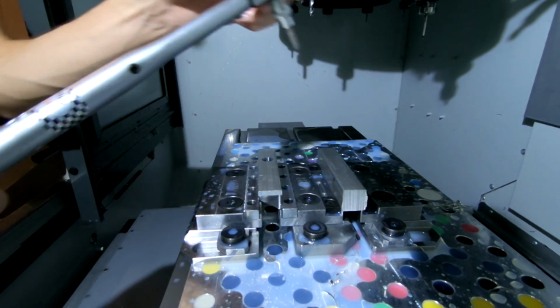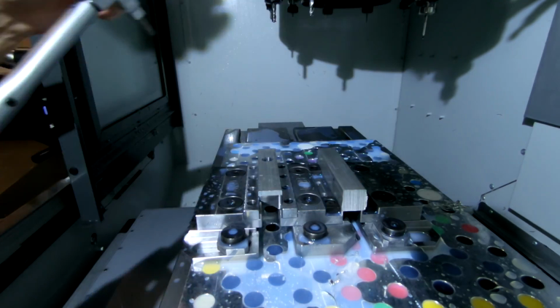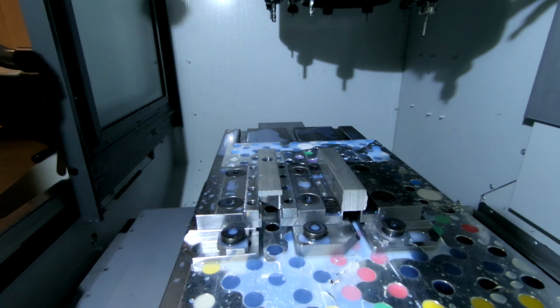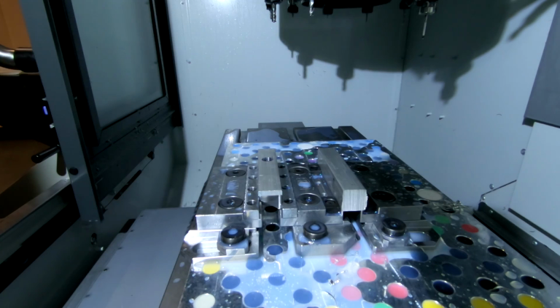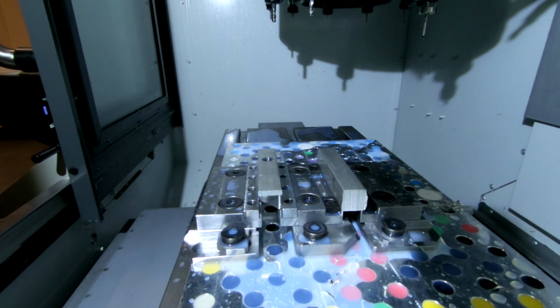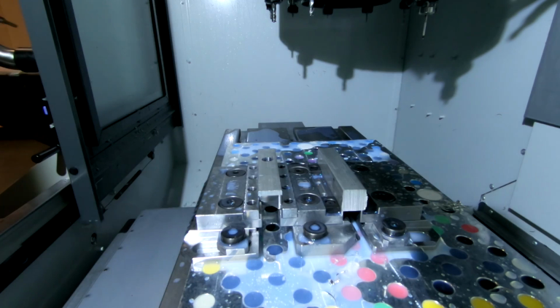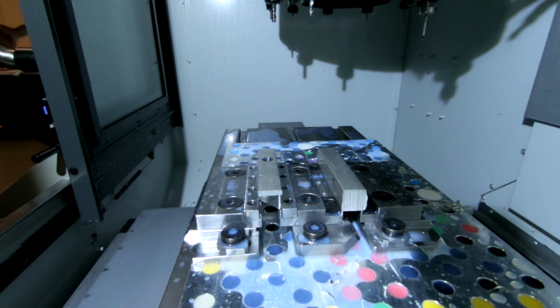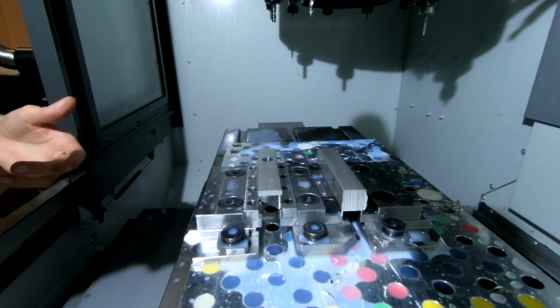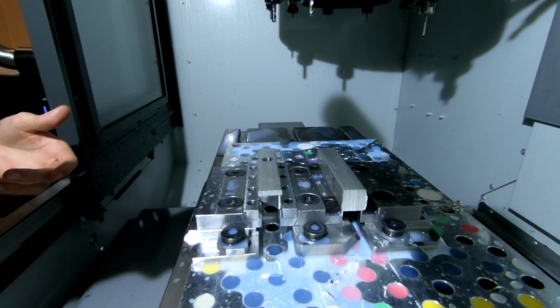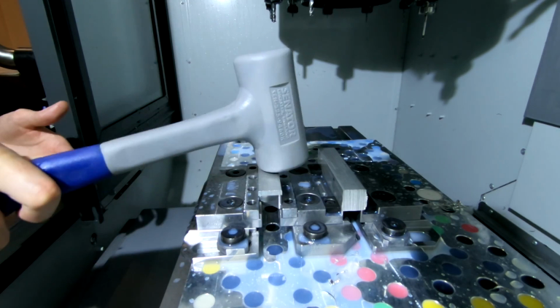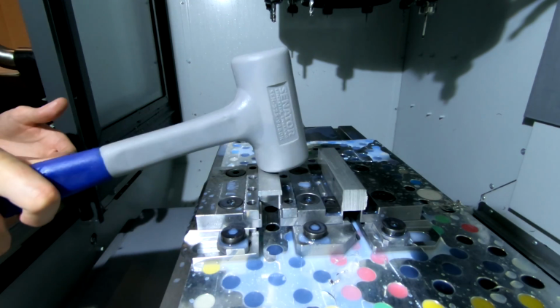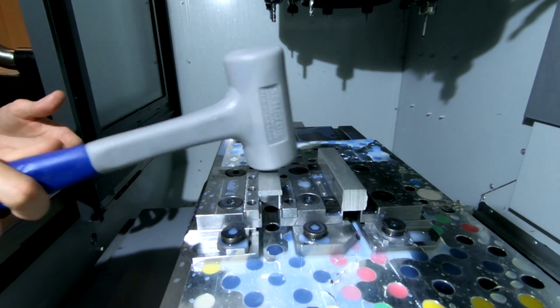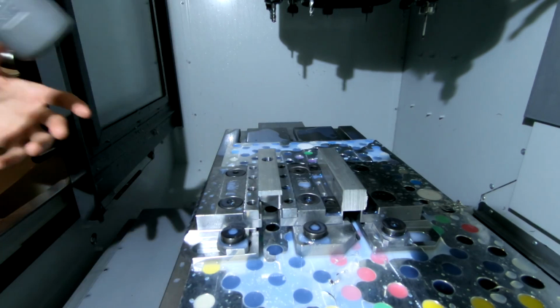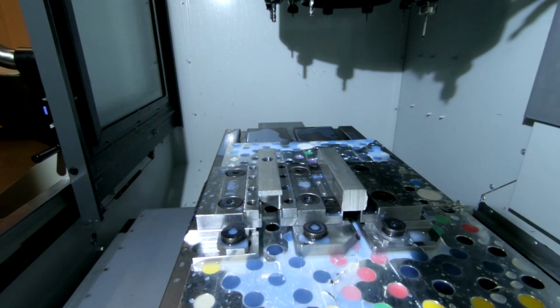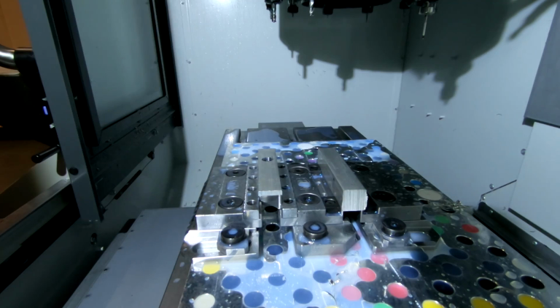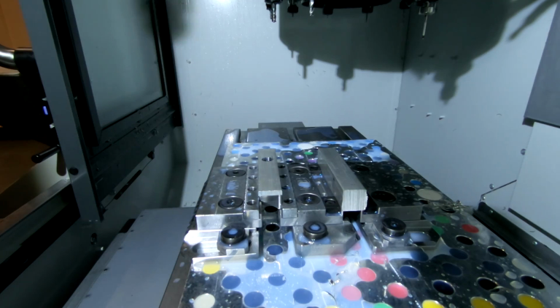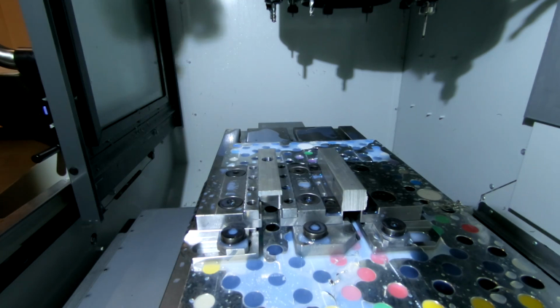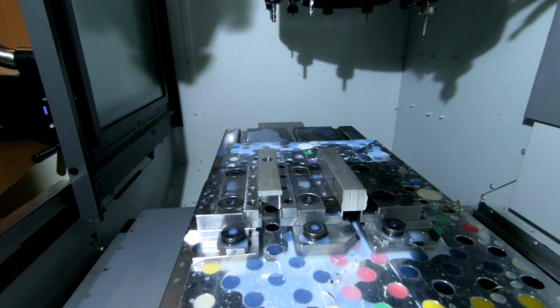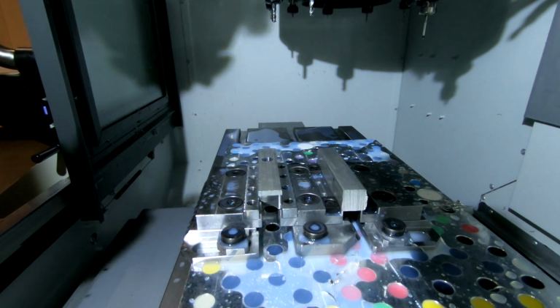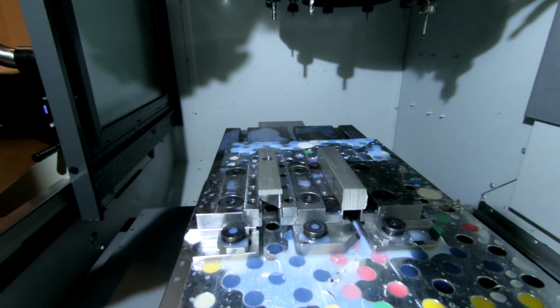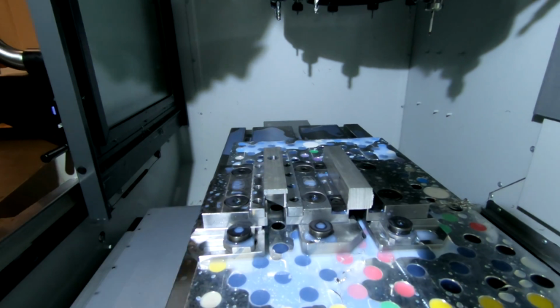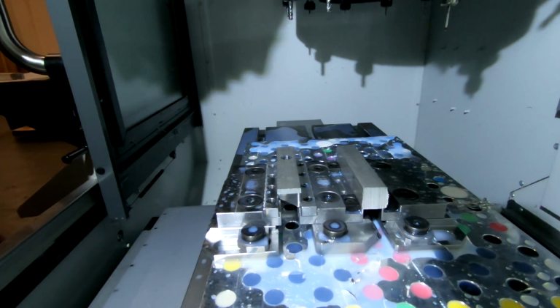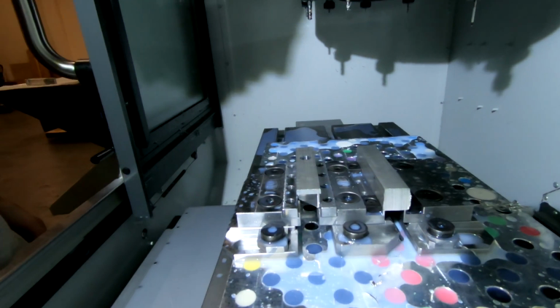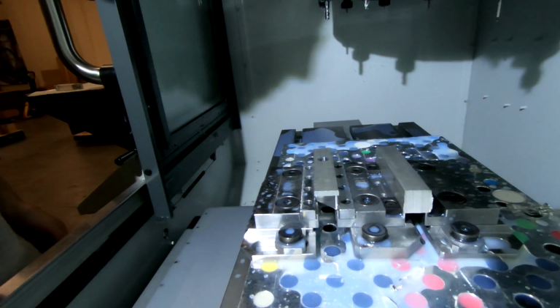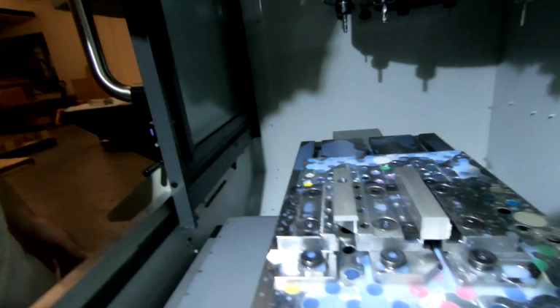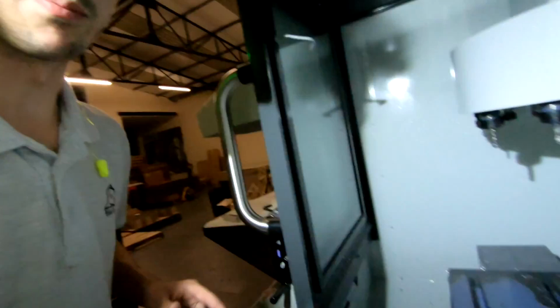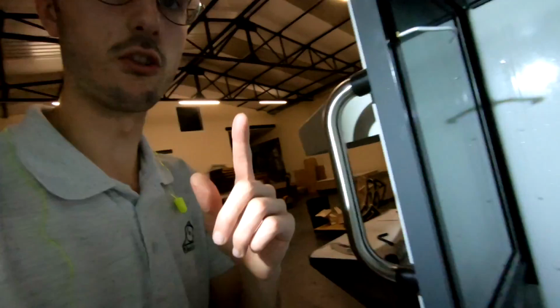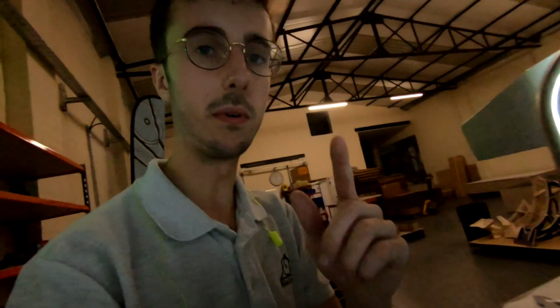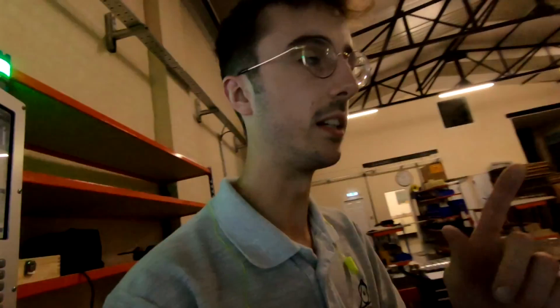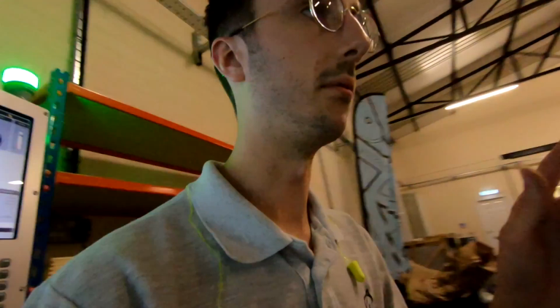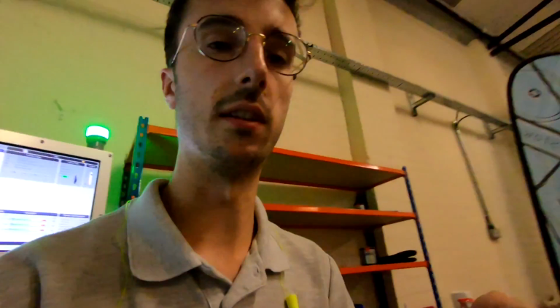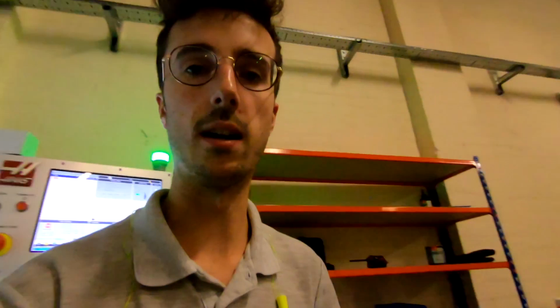Then come in with the torque wrench and torque to 20 Nm, which is what I'm trying at the moment. Alright, let's head over to programming and have a look at that.